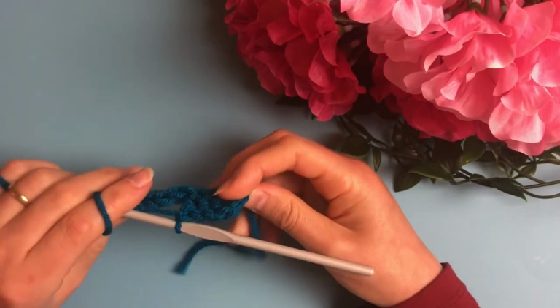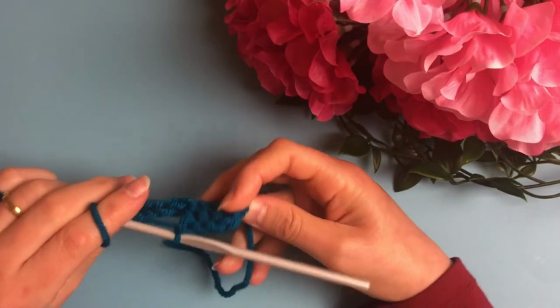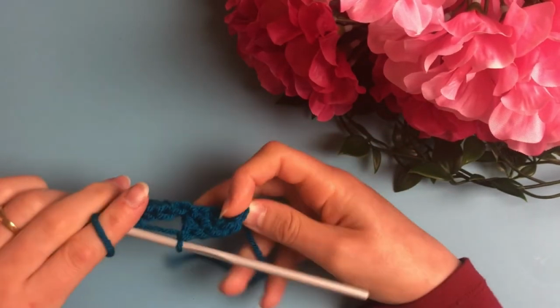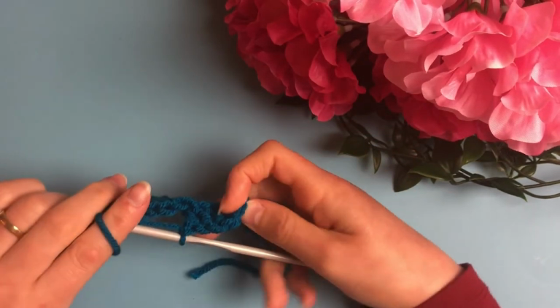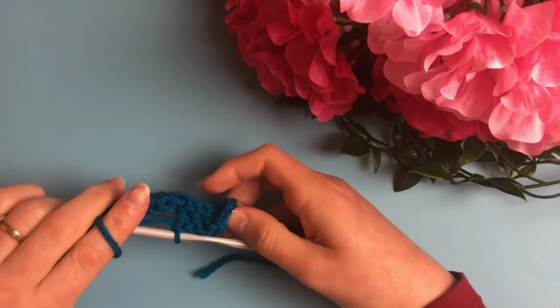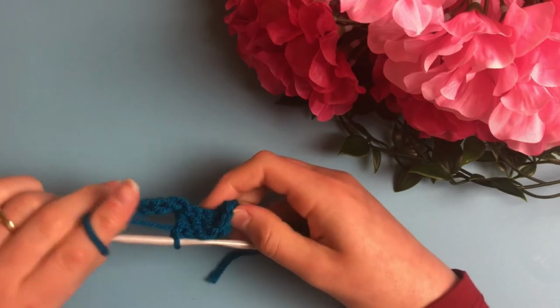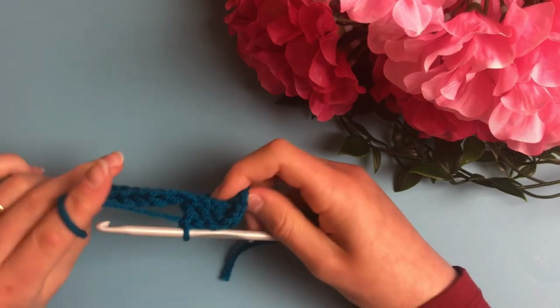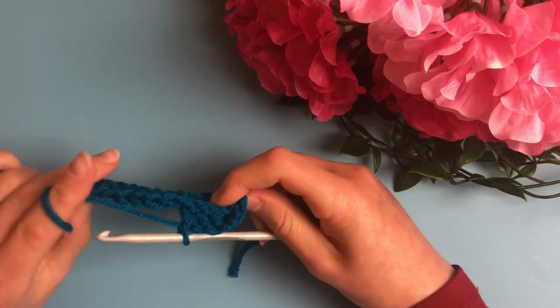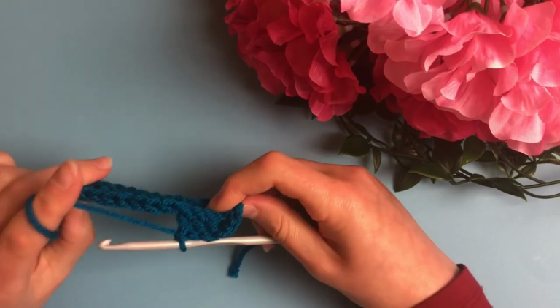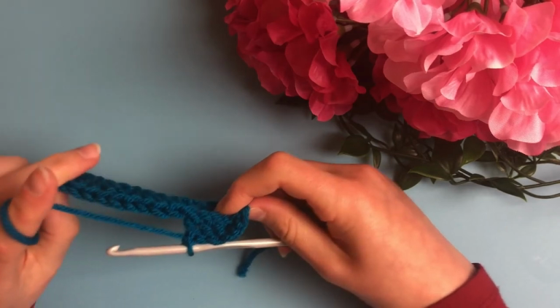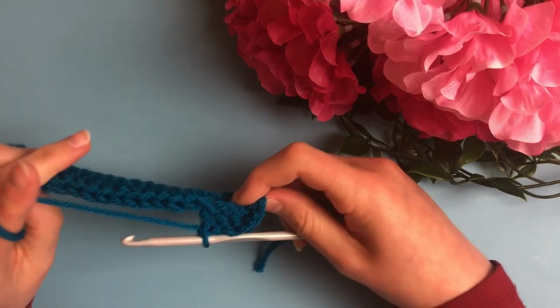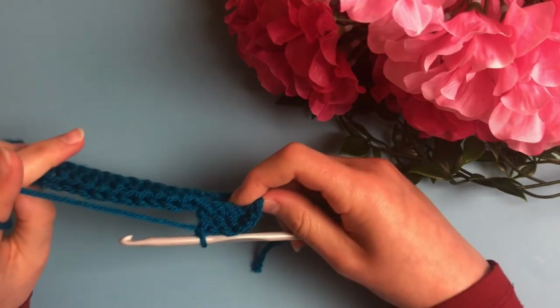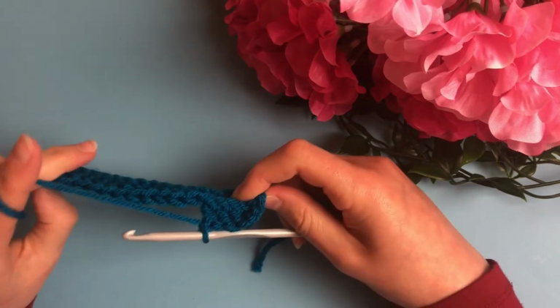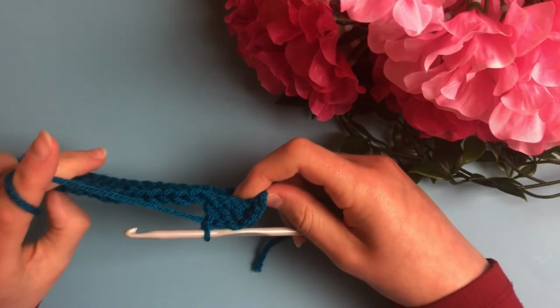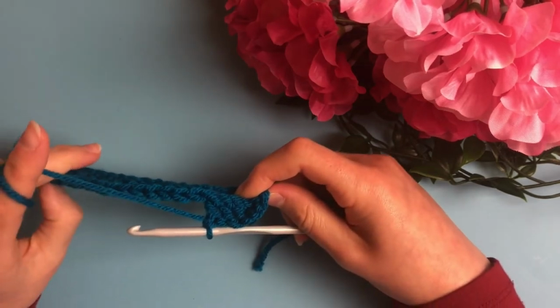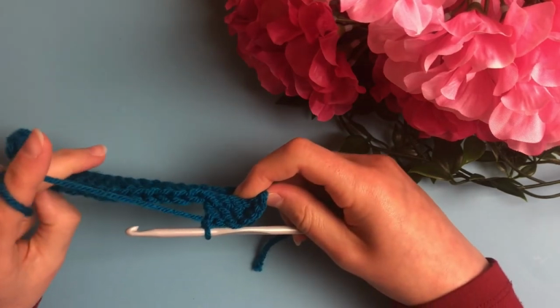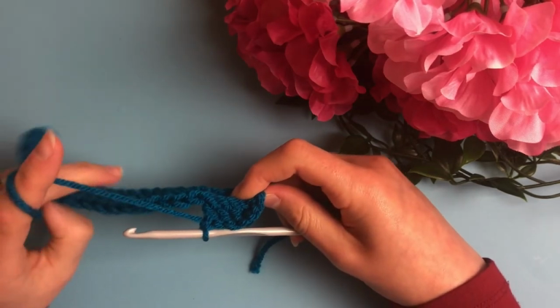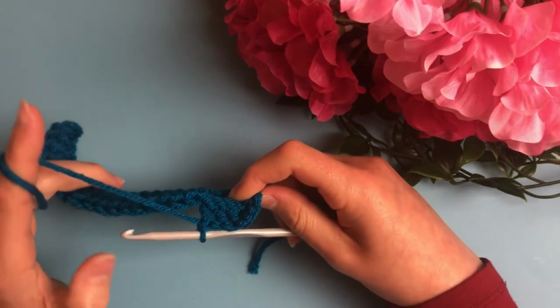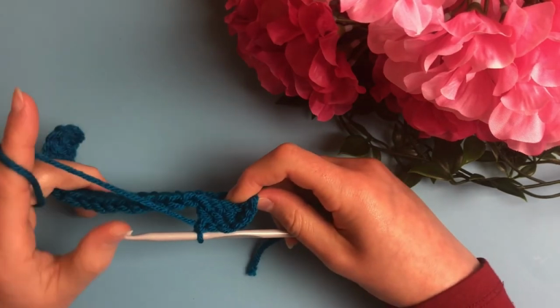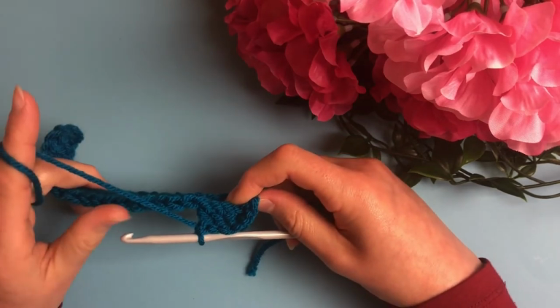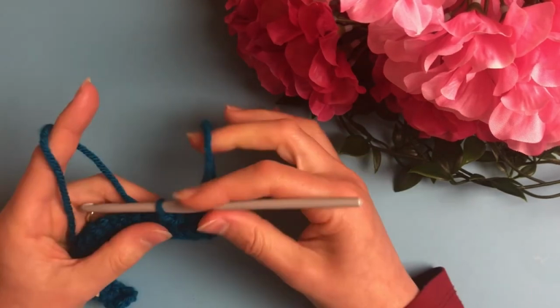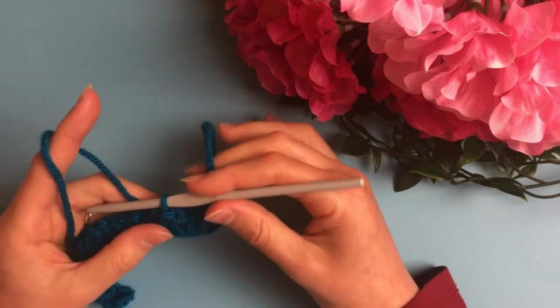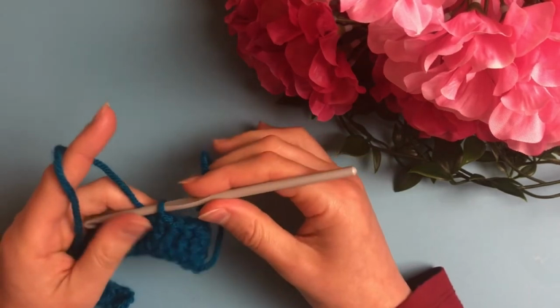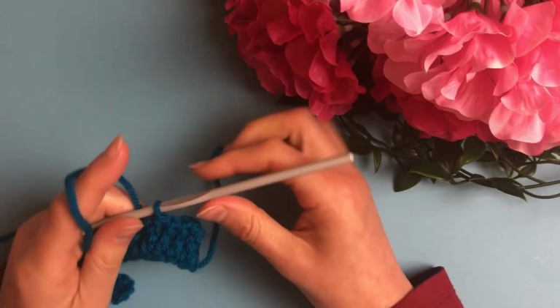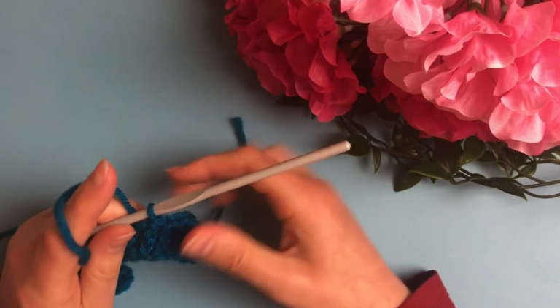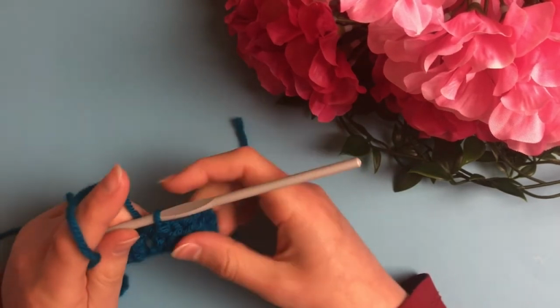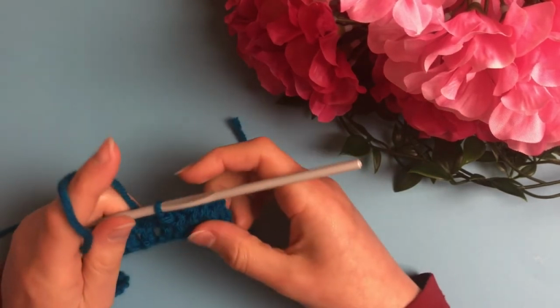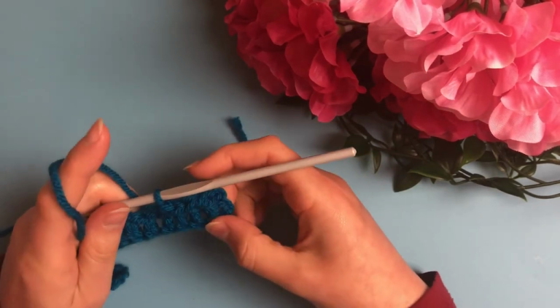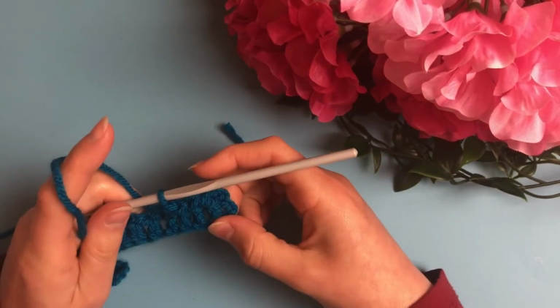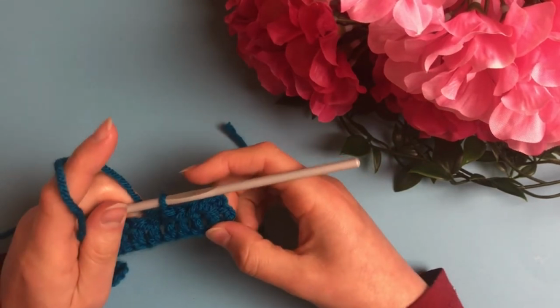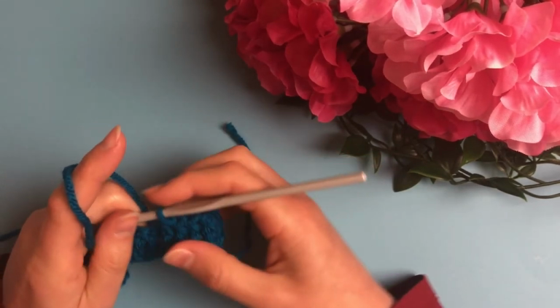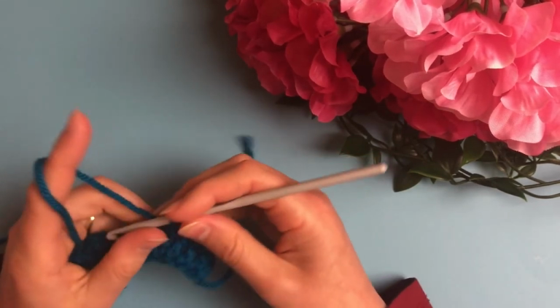Now add another couple of front post double crochets. Notice that the front post double crochet is pulled forward. We are now going to do four back post double crochets.